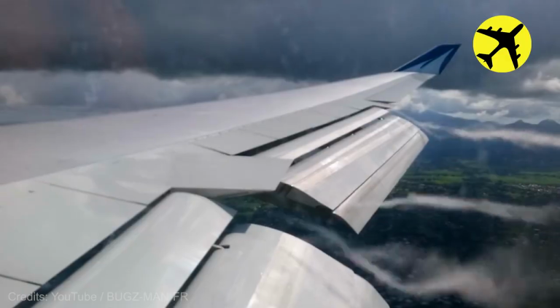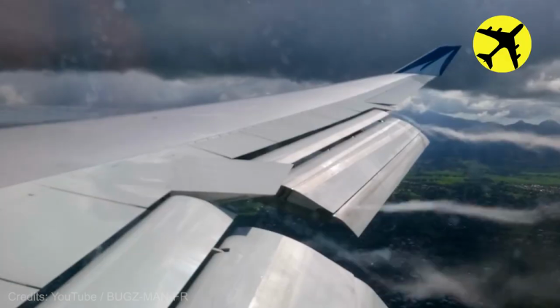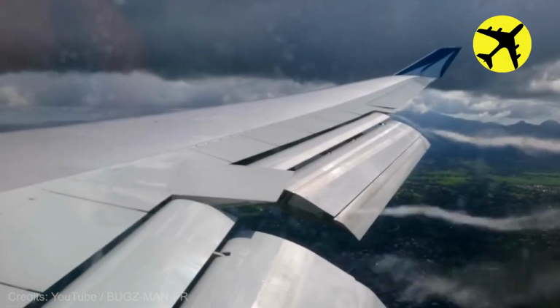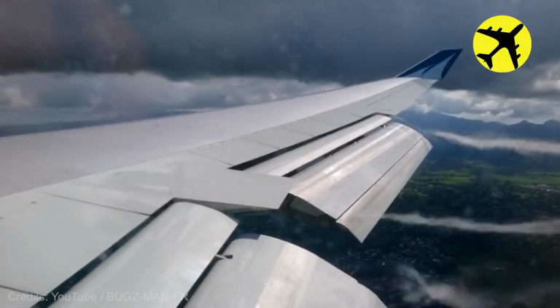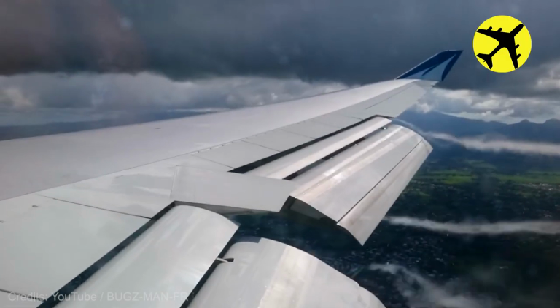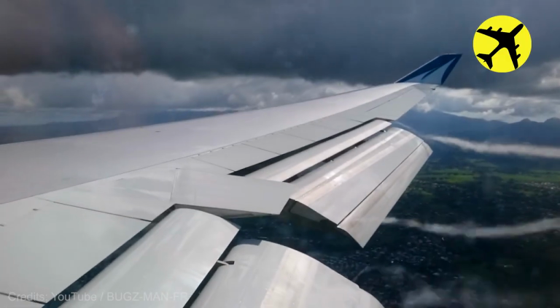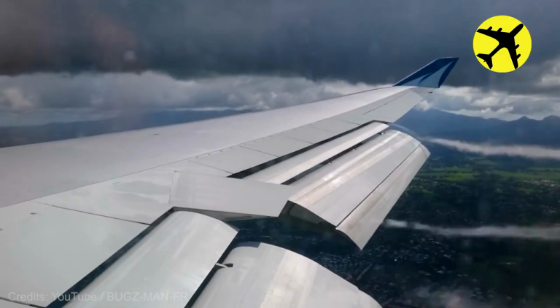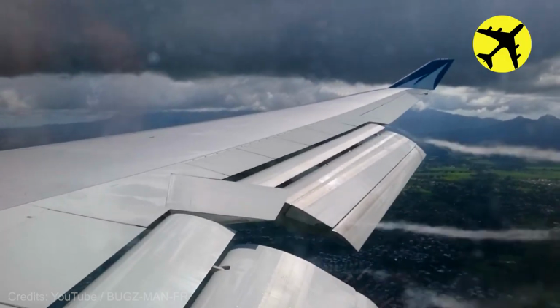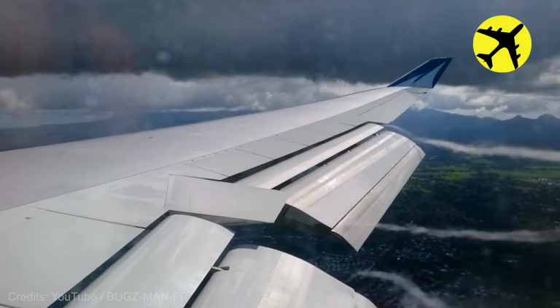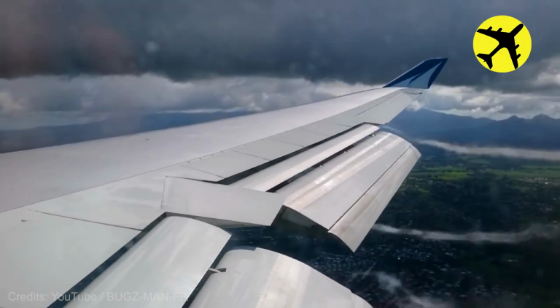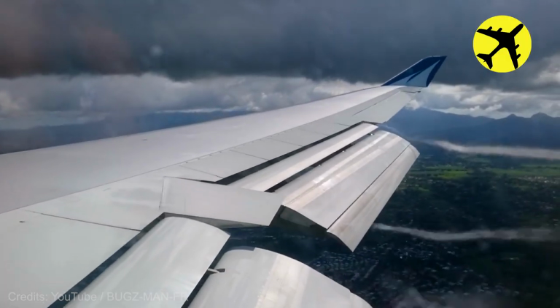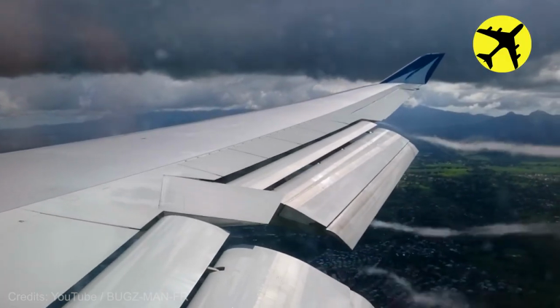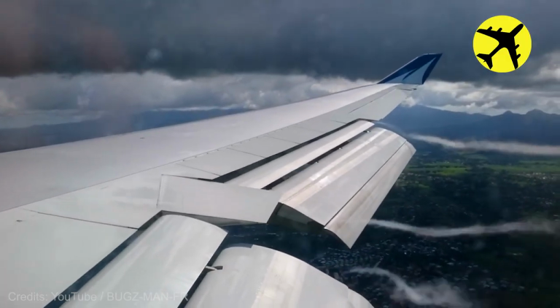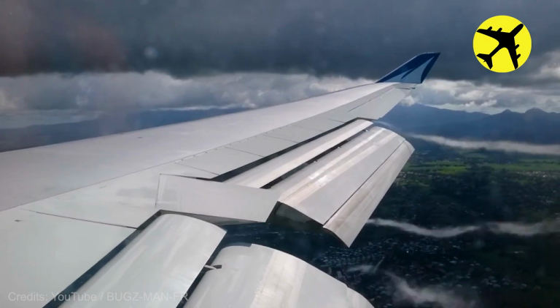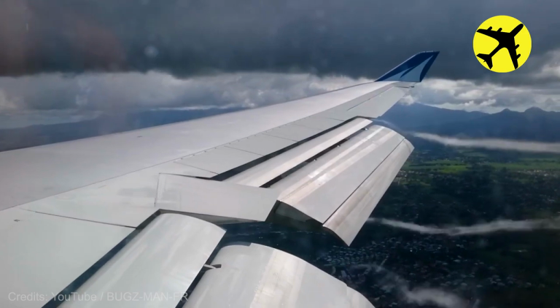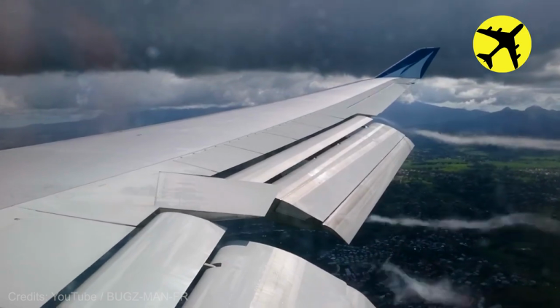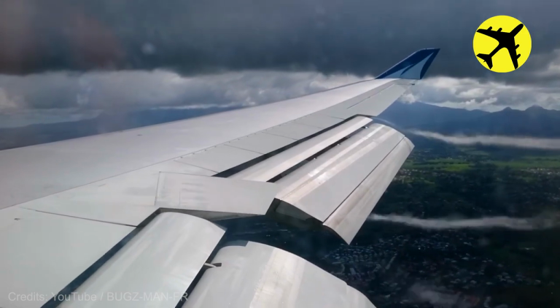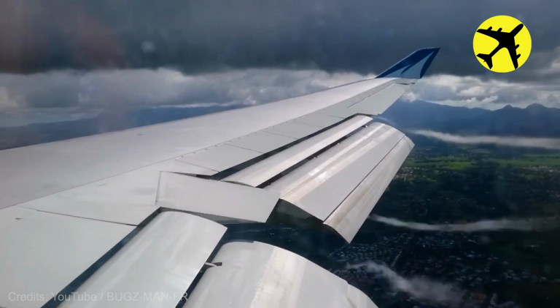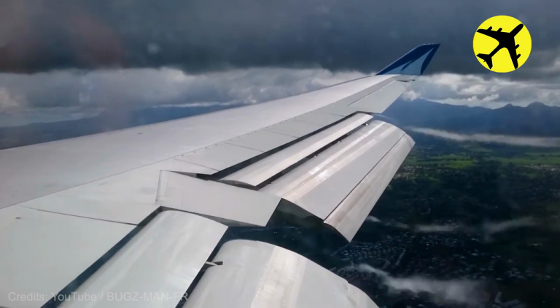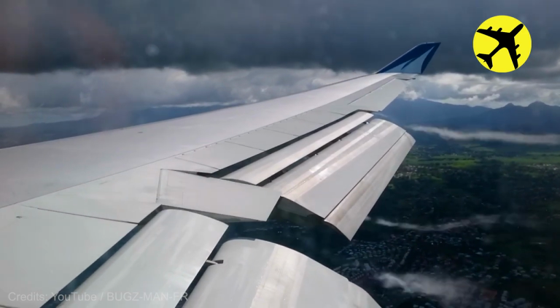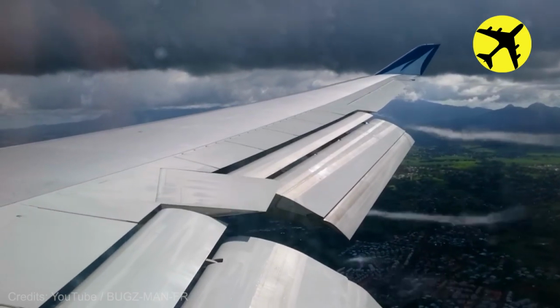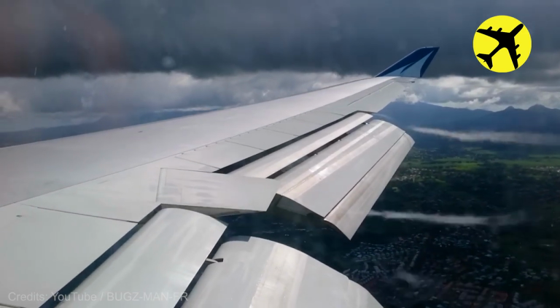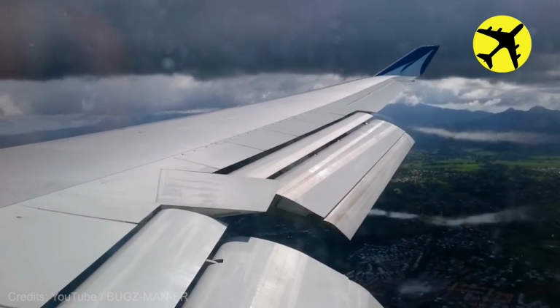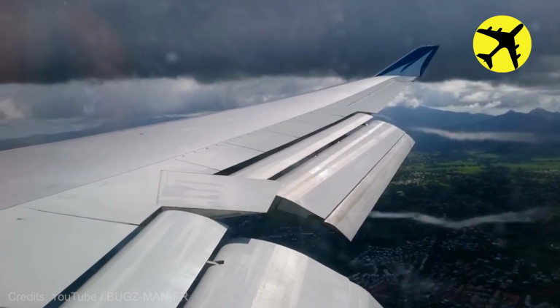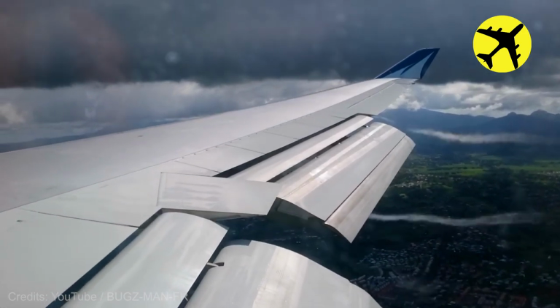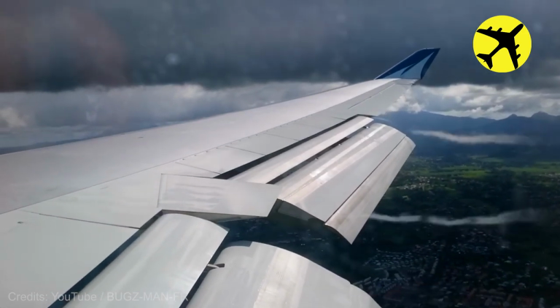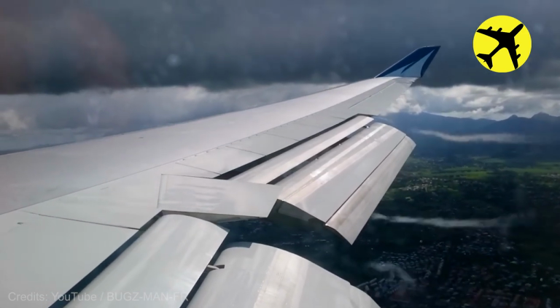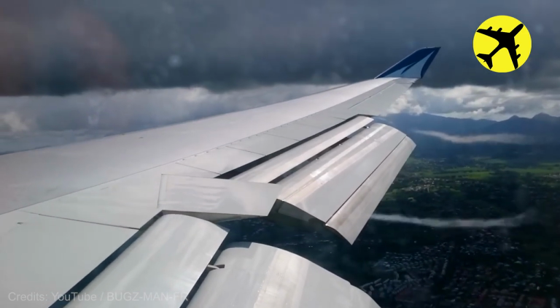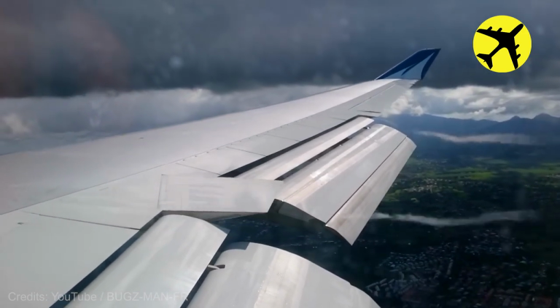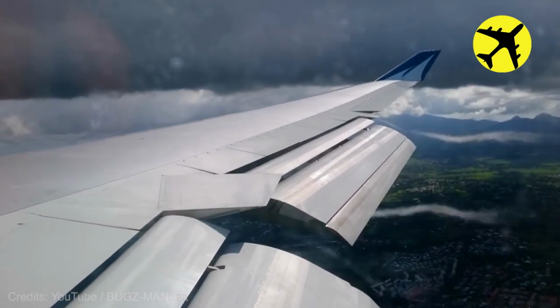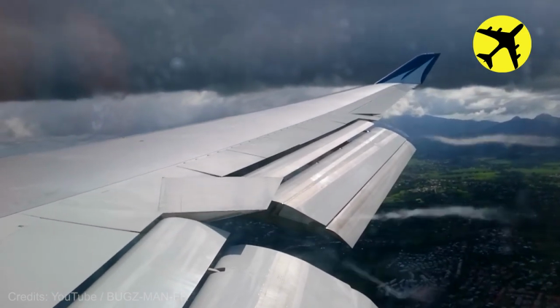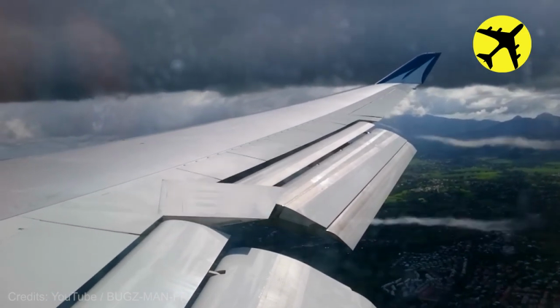This Boeing 747 creating vortices on the final approach in Guadalupe.